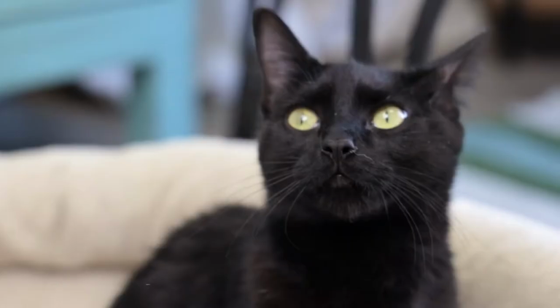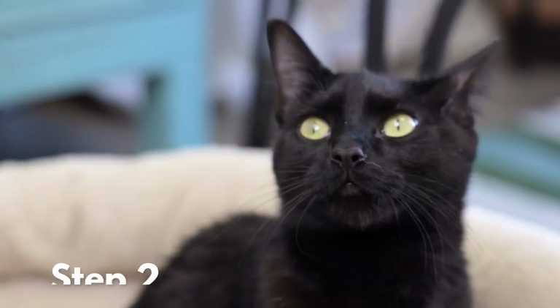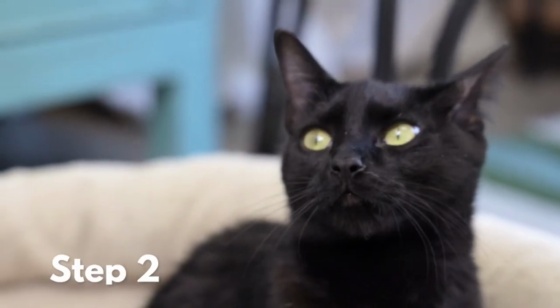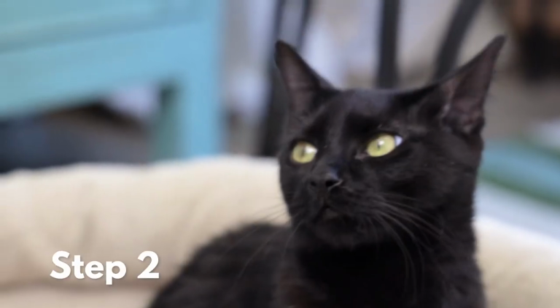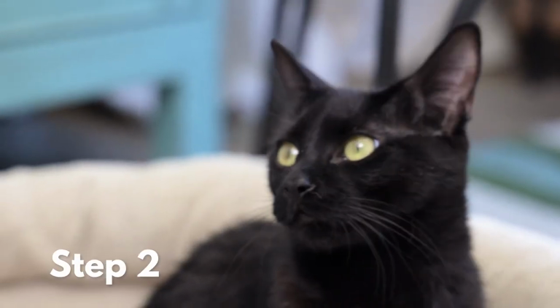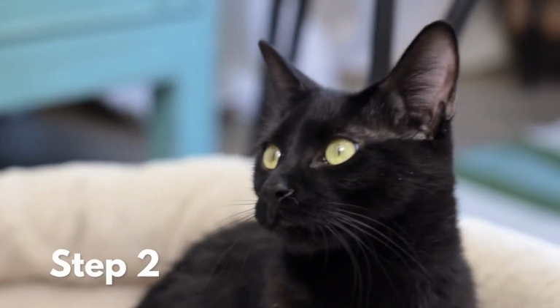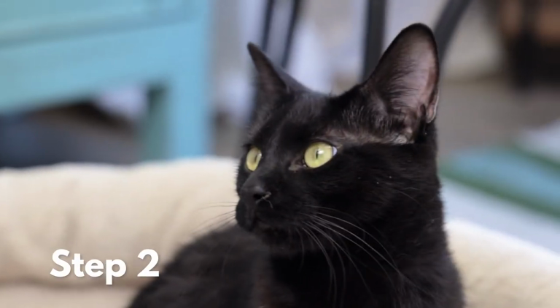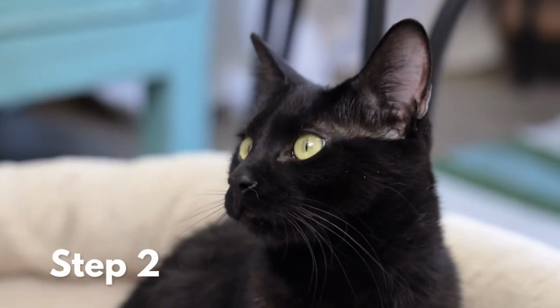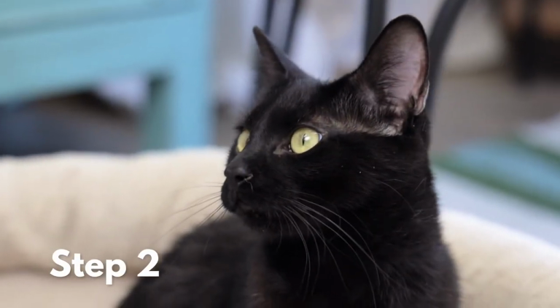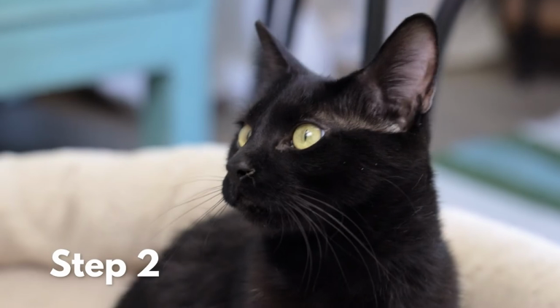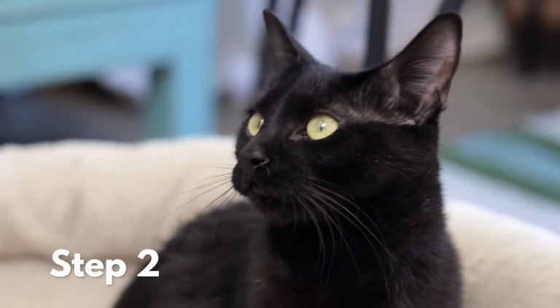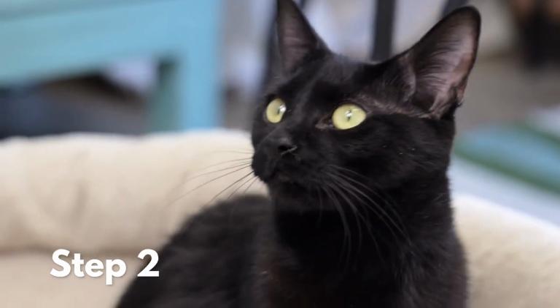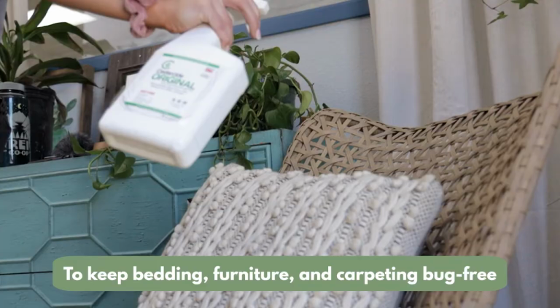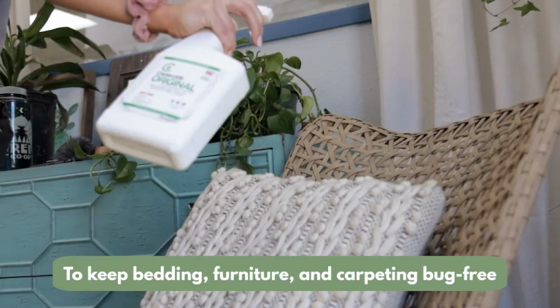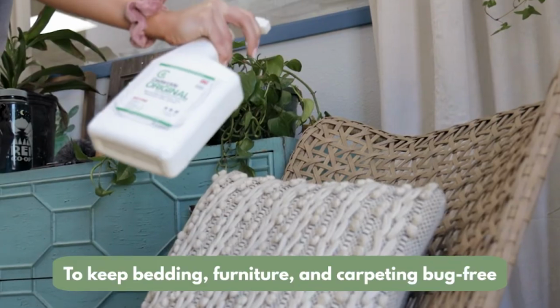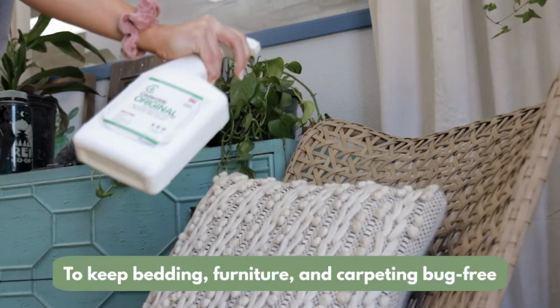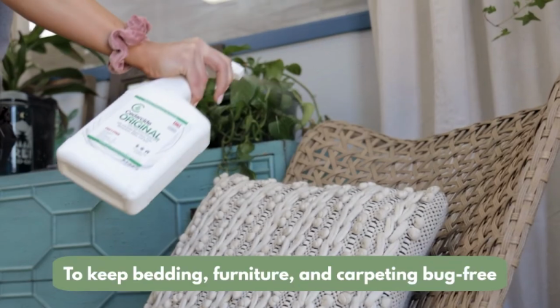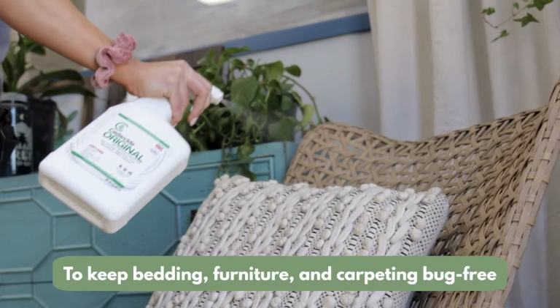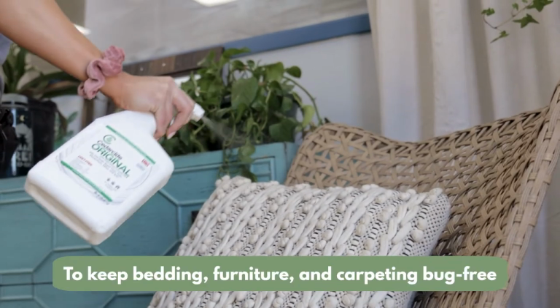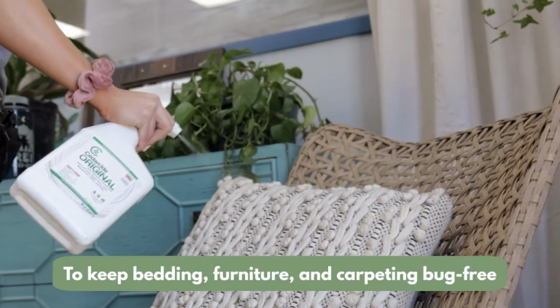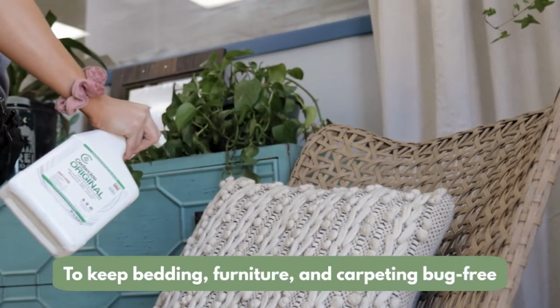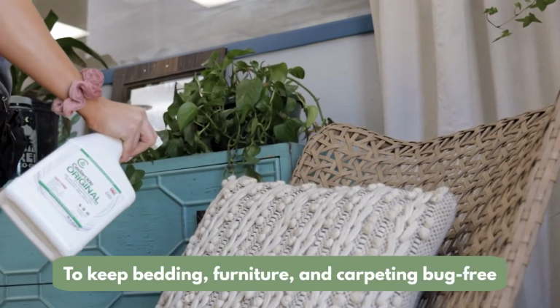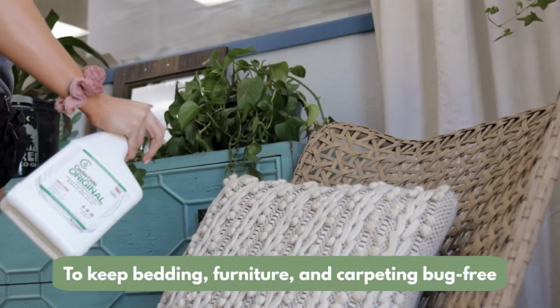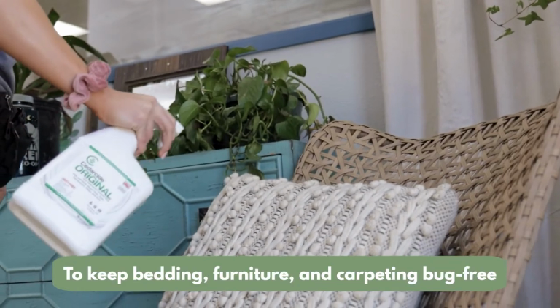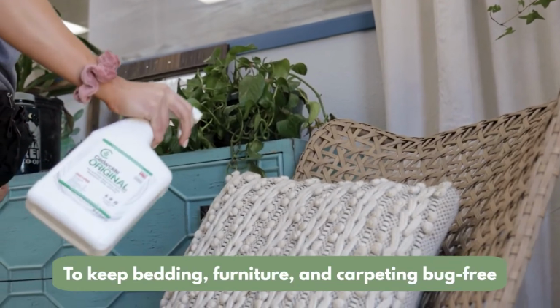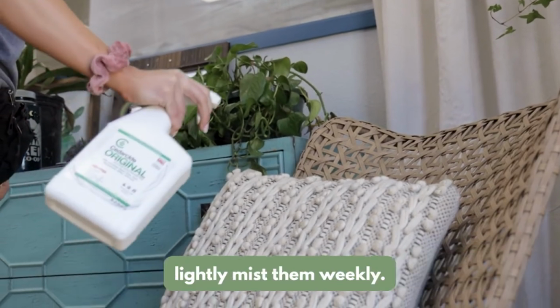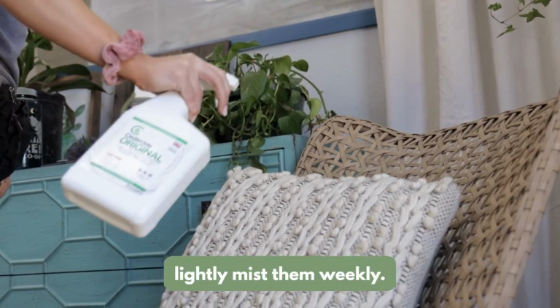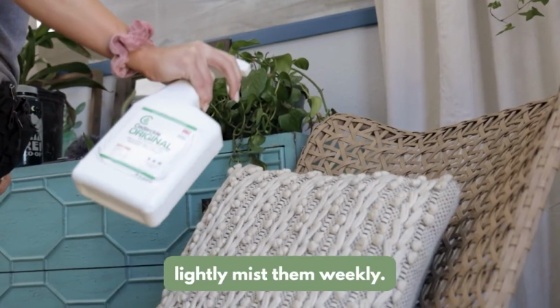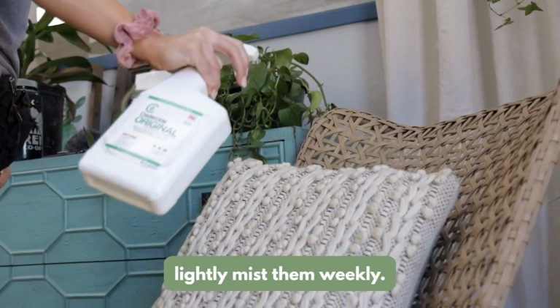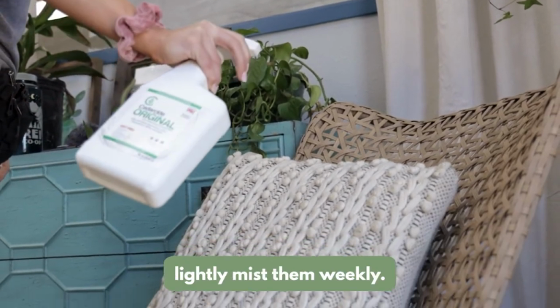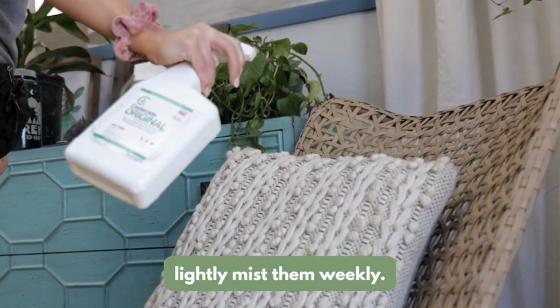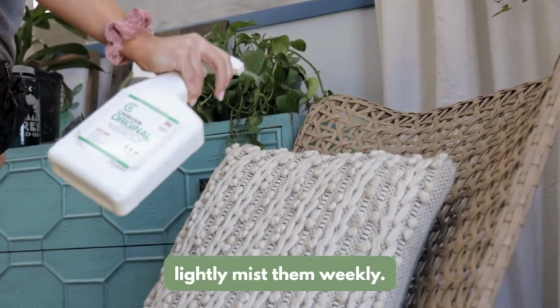Step two: to keep bedding, furniture, and carpeting bug free, lightly mist them weekly.